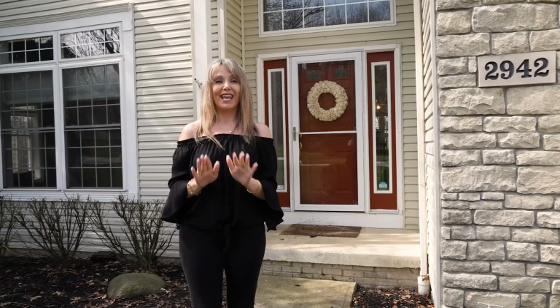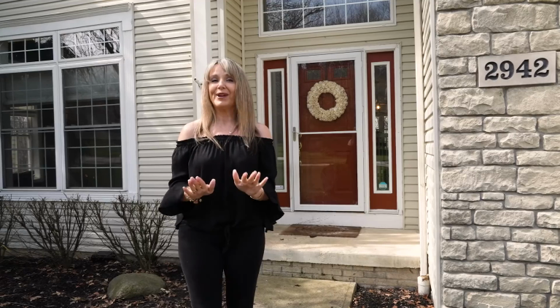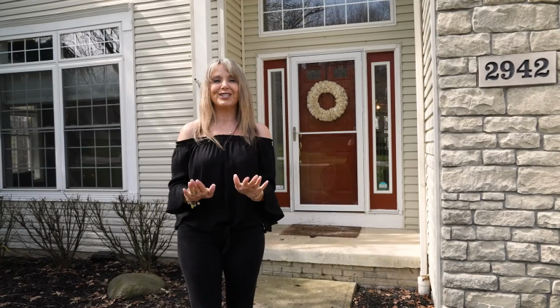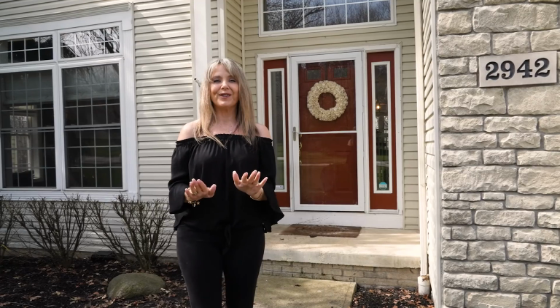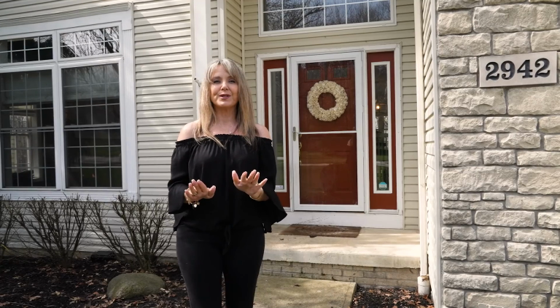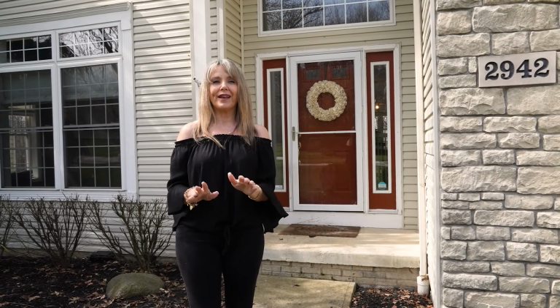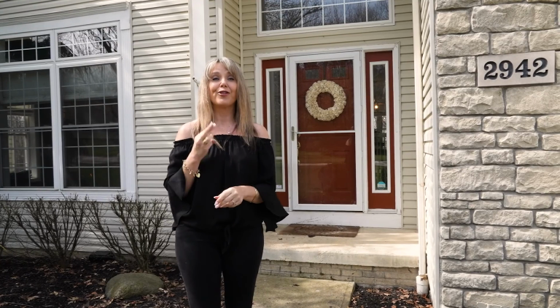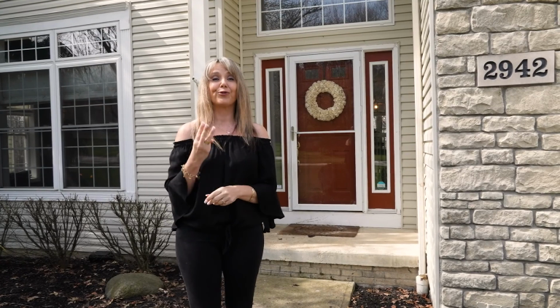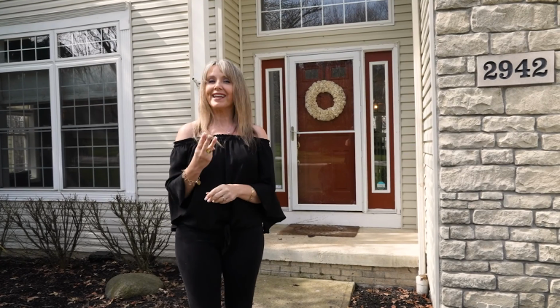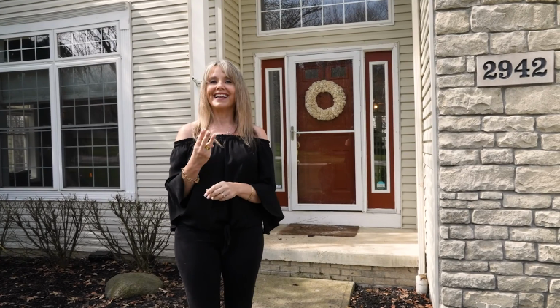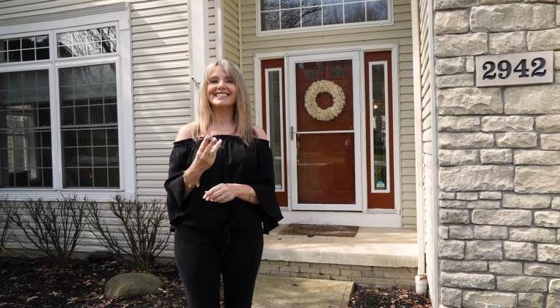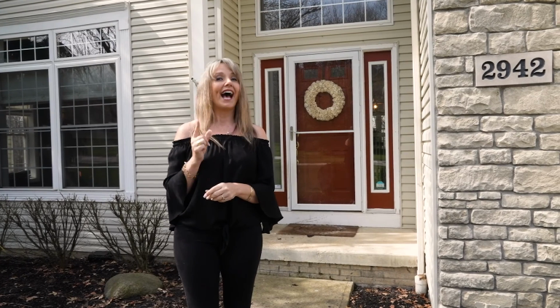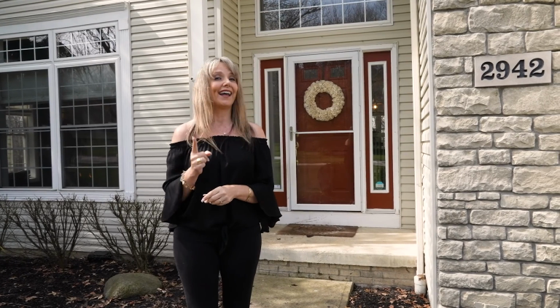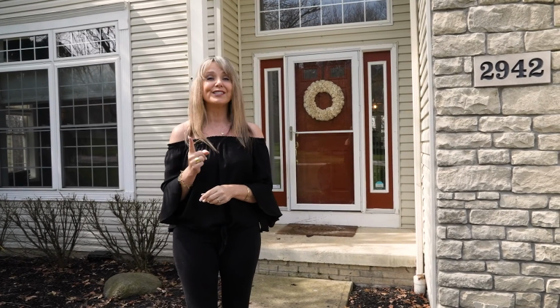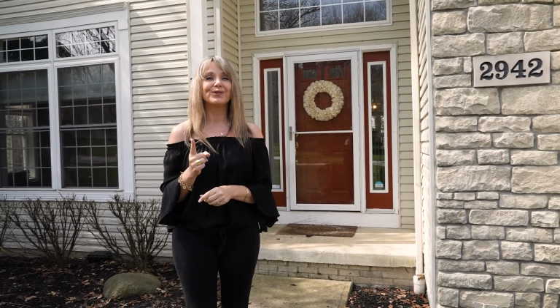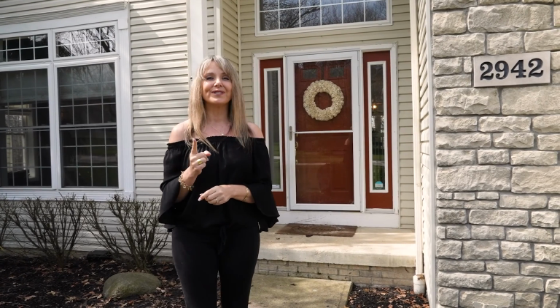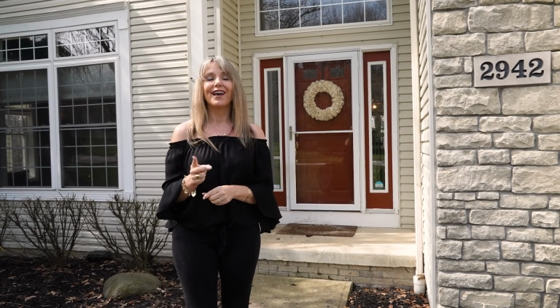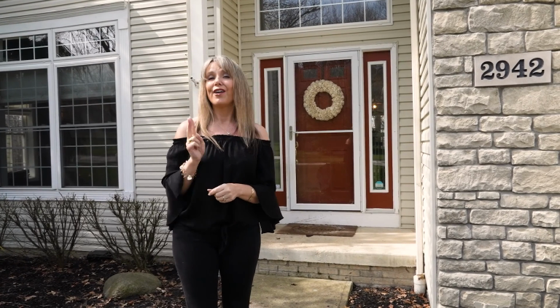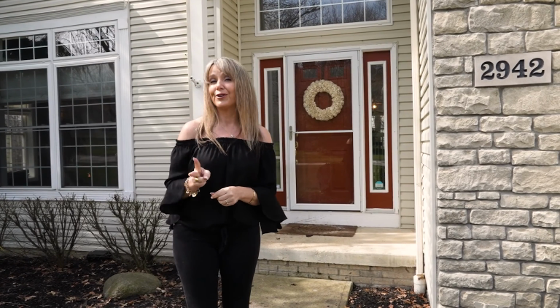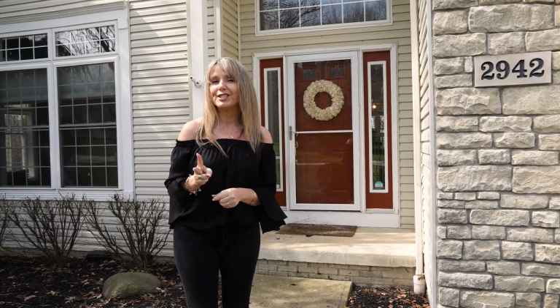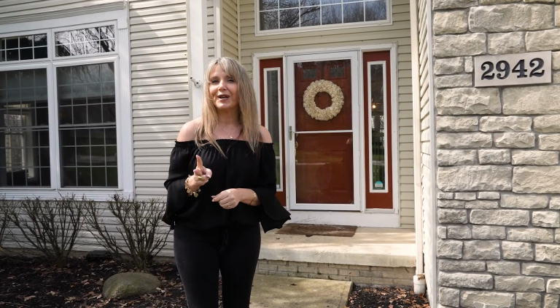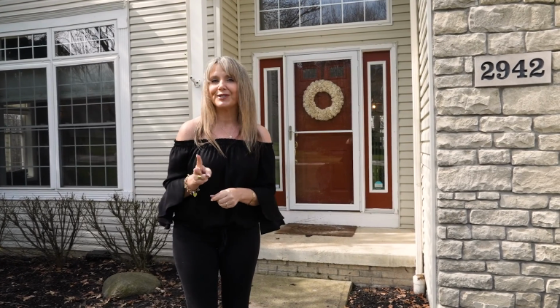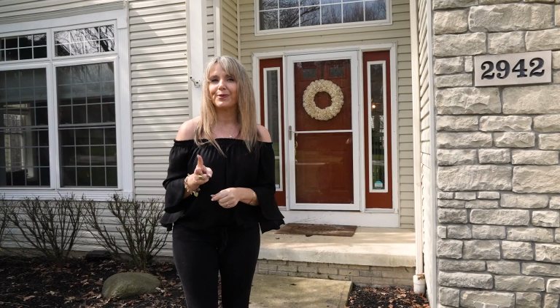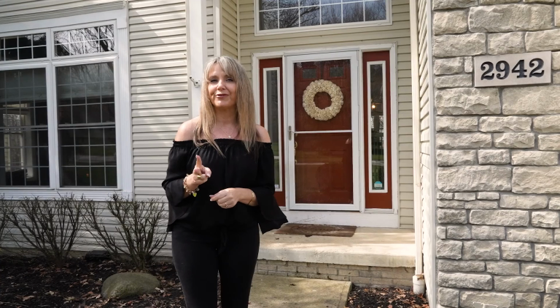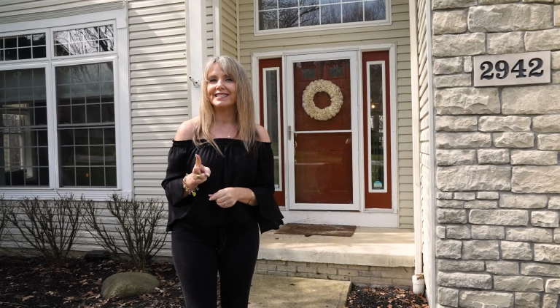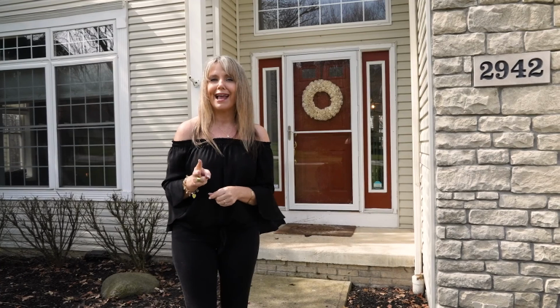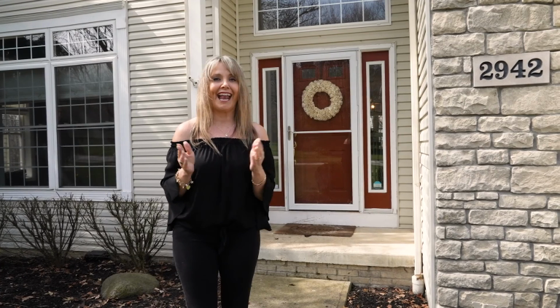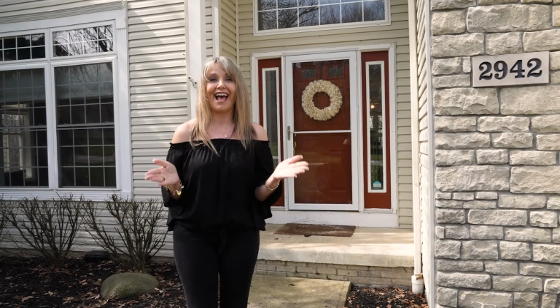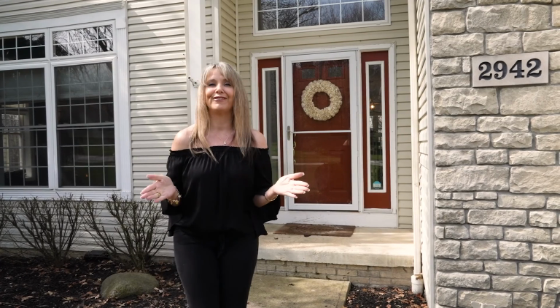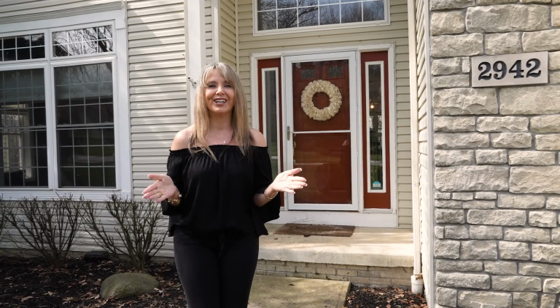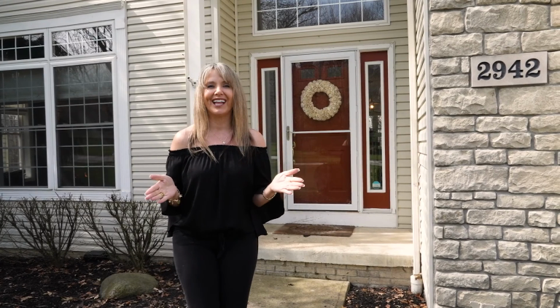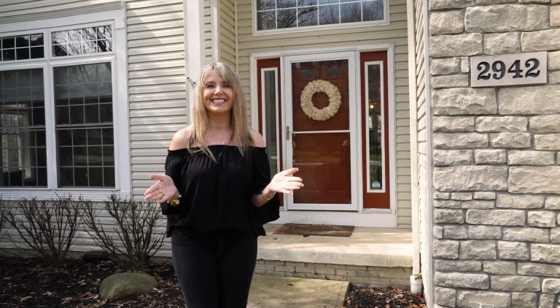Can't wait to show you this one. Three things: Highland schools, 3,200 square feet, and a half an acre lot.